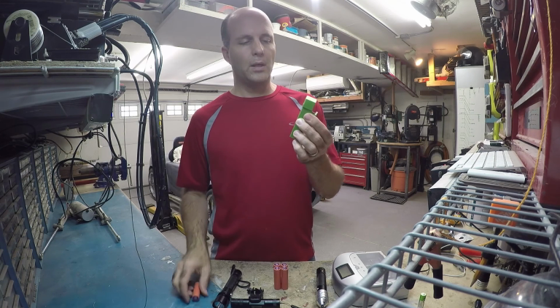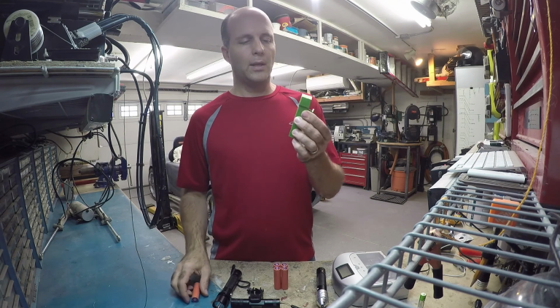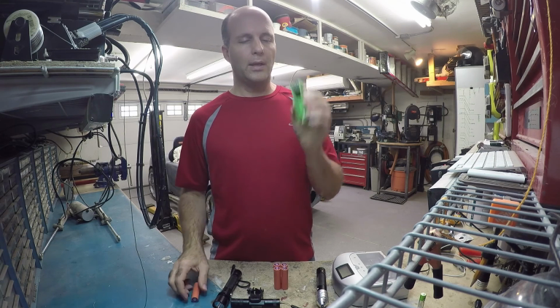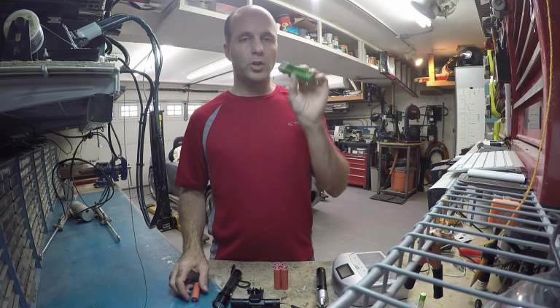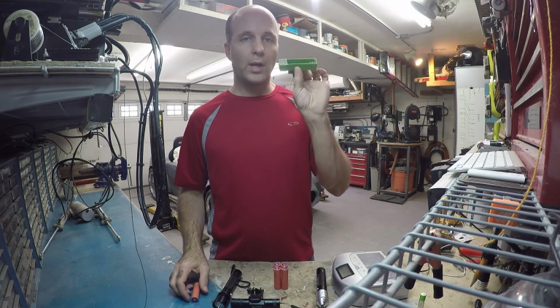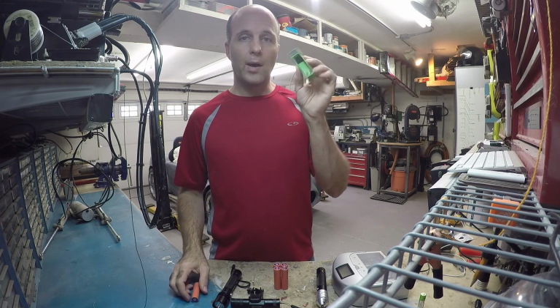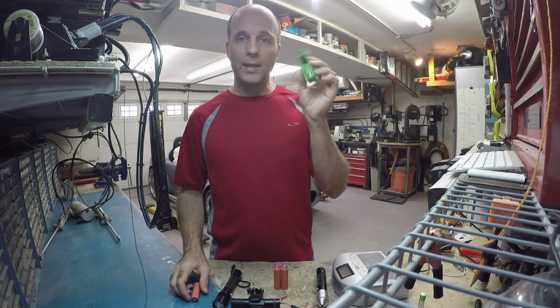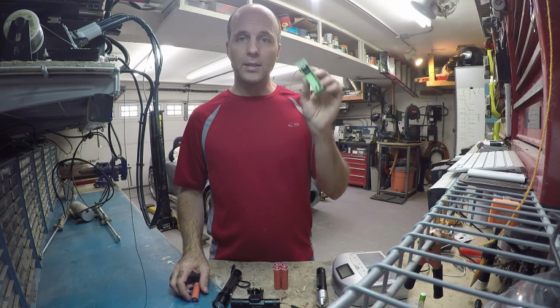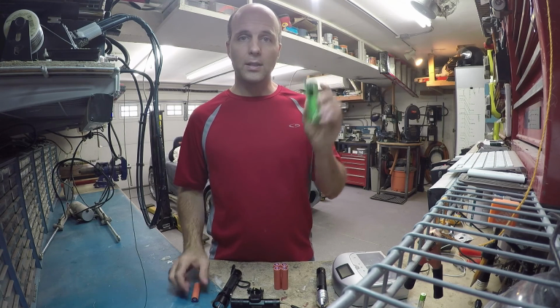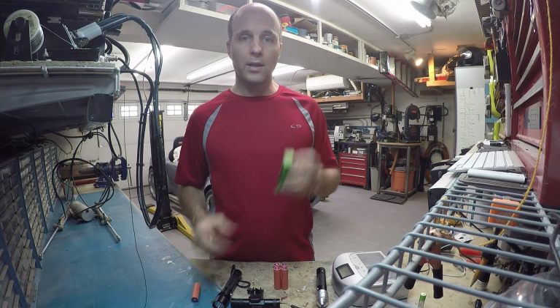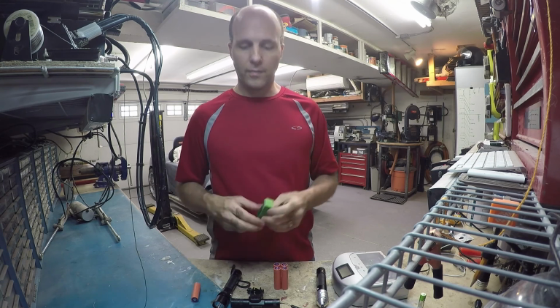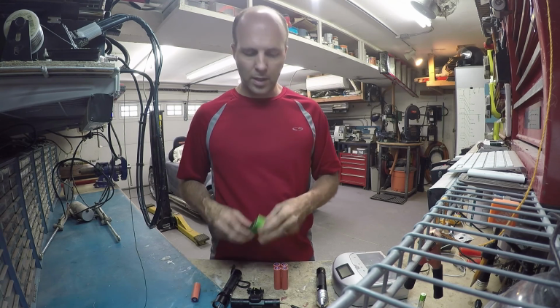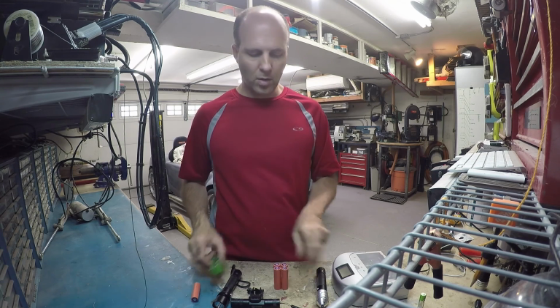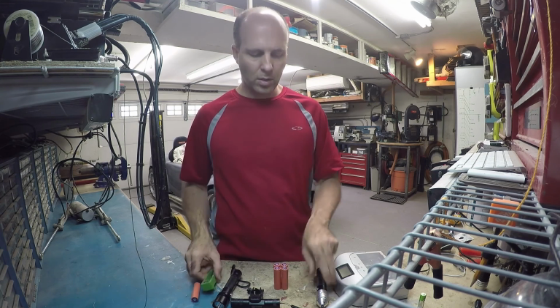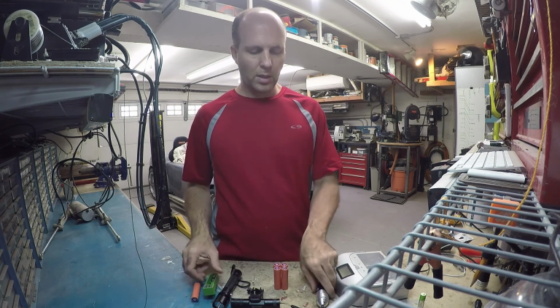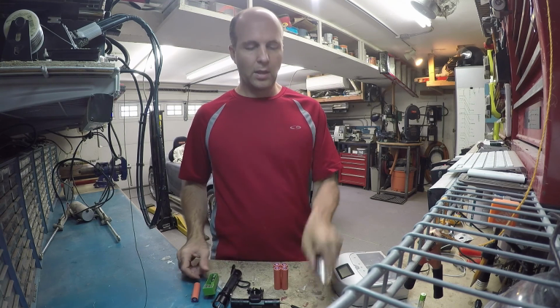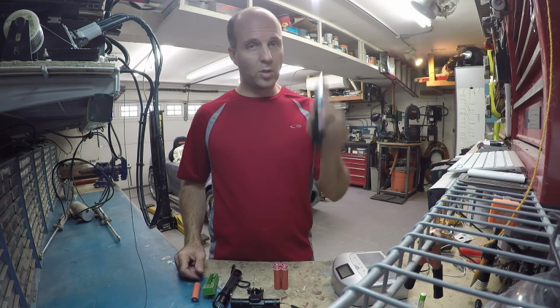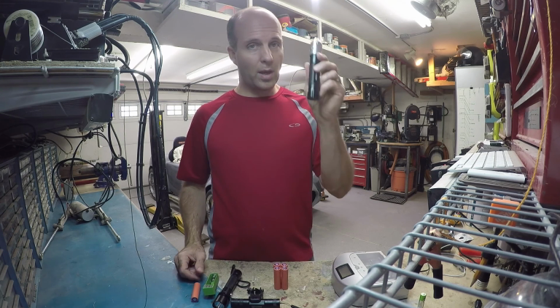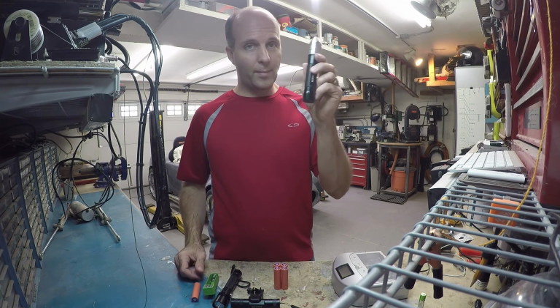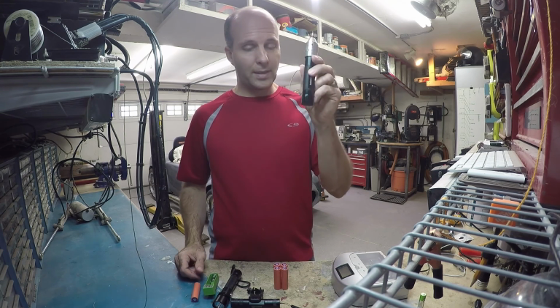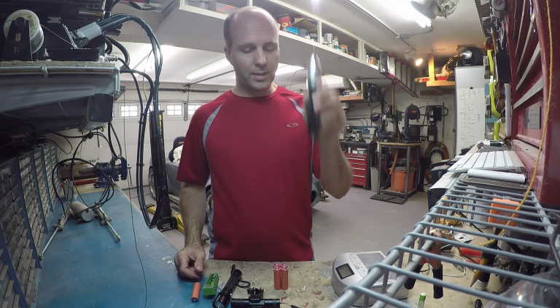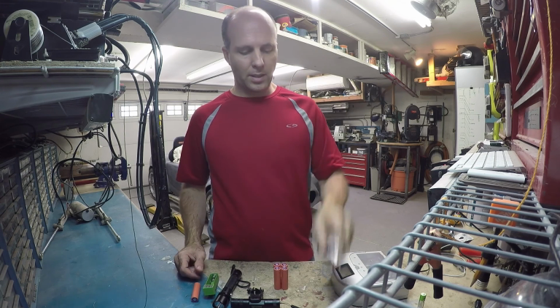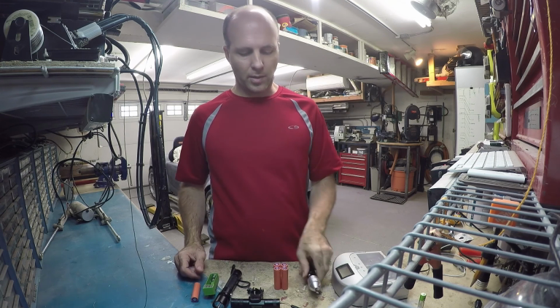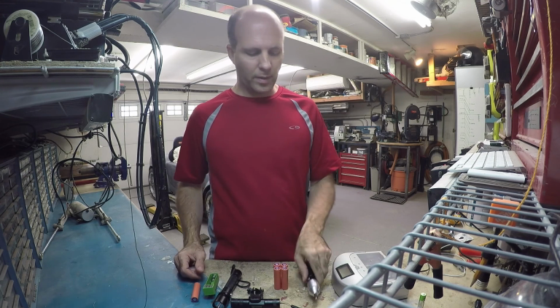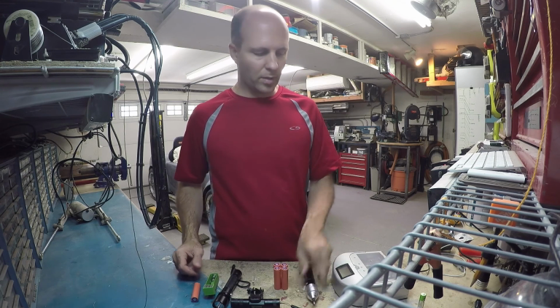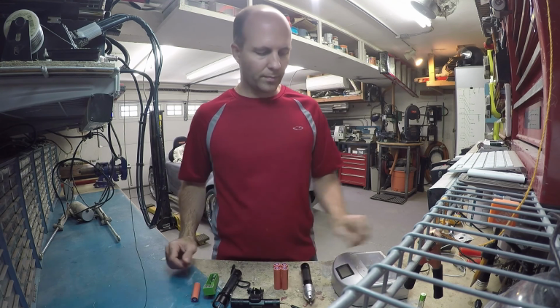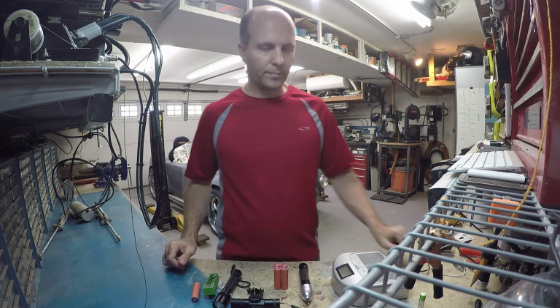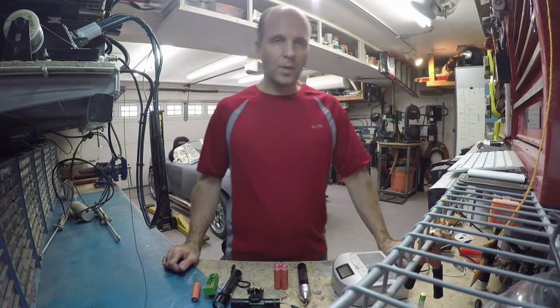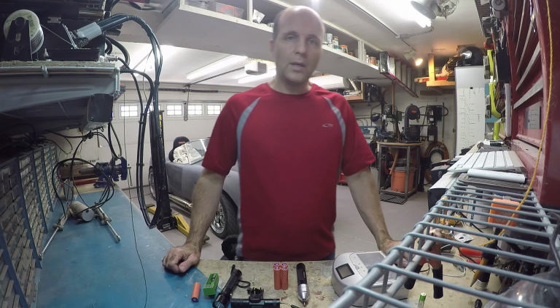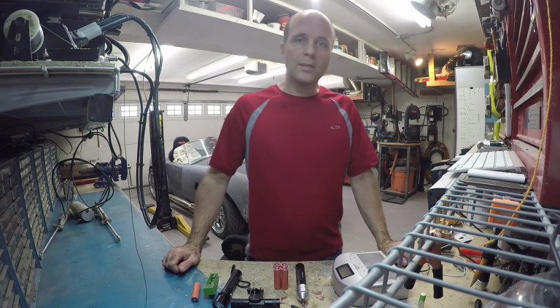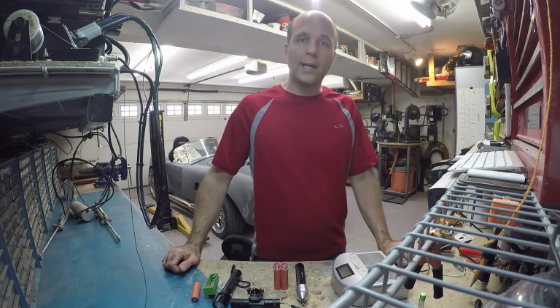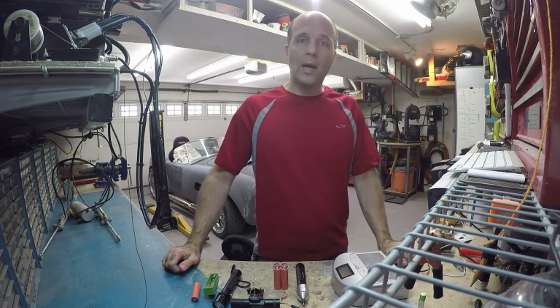I'll show you how I made this in another video. Signing out — TechnoTED007.